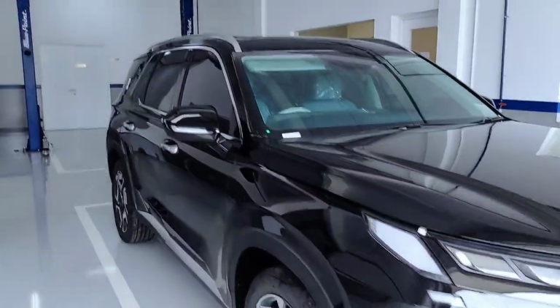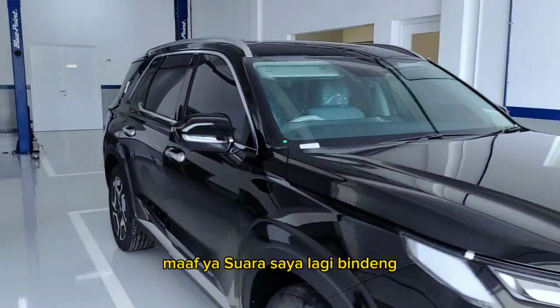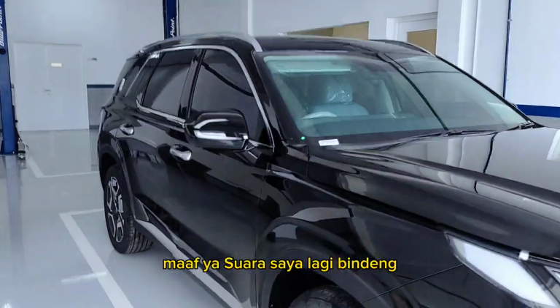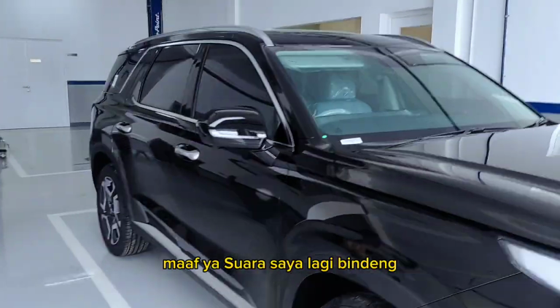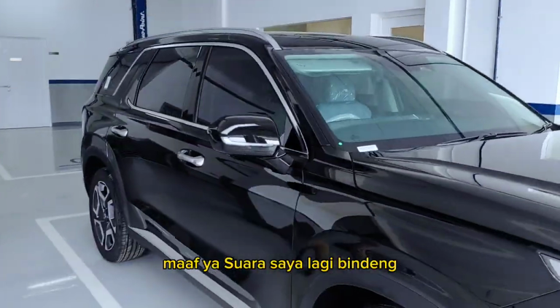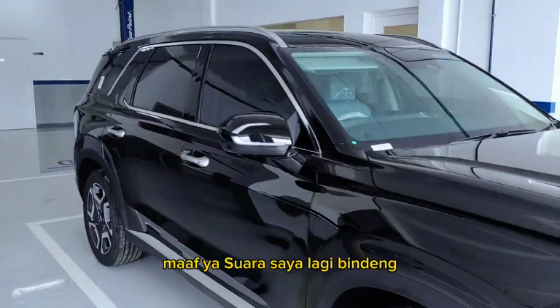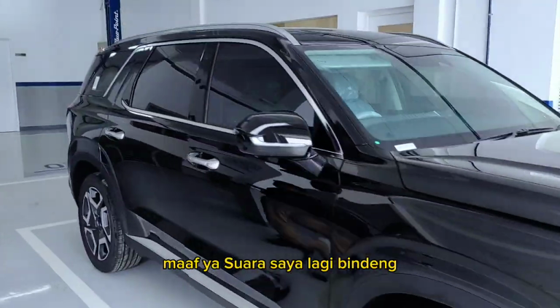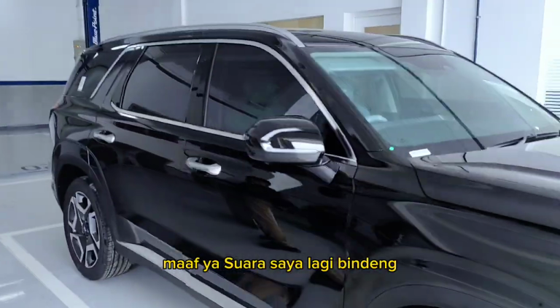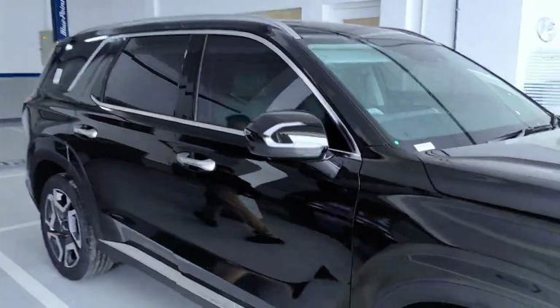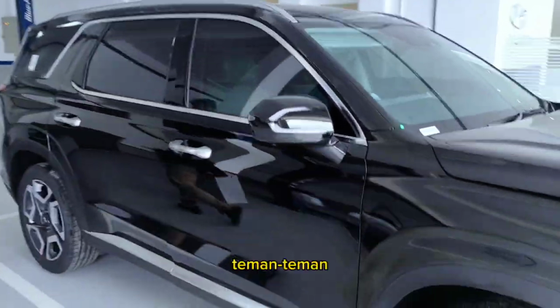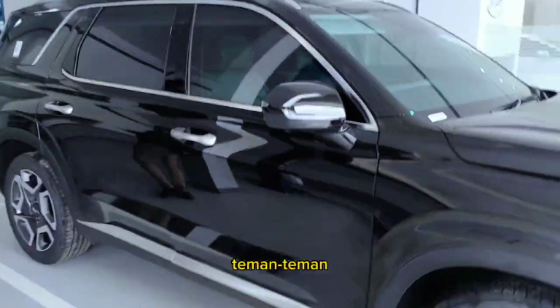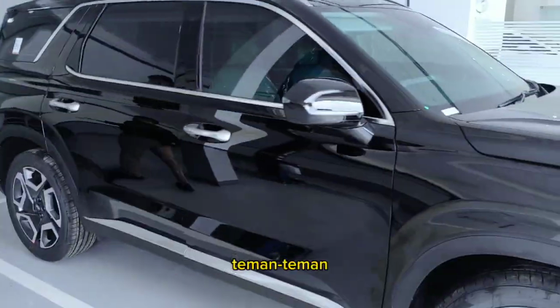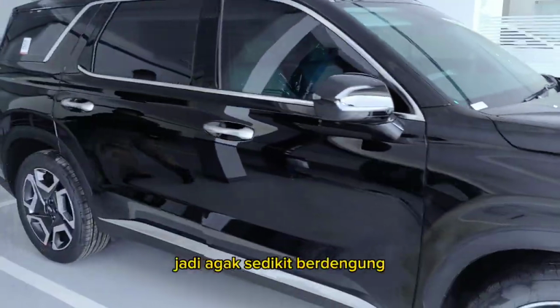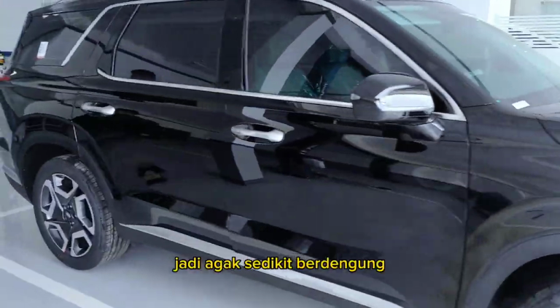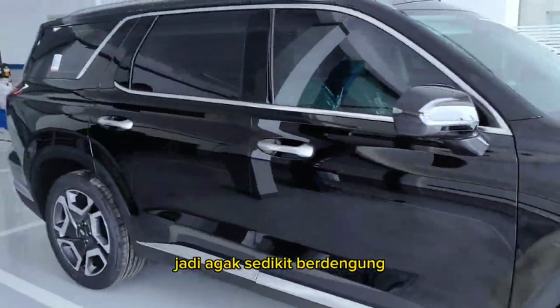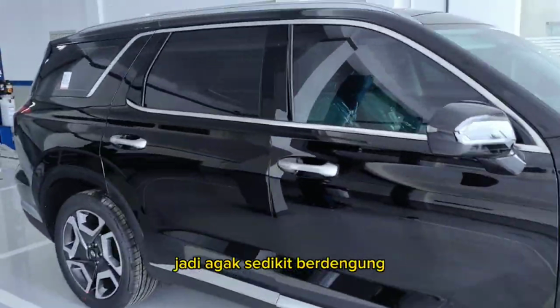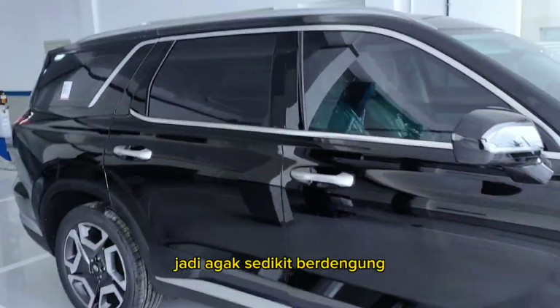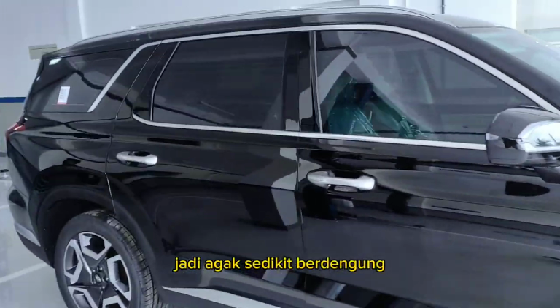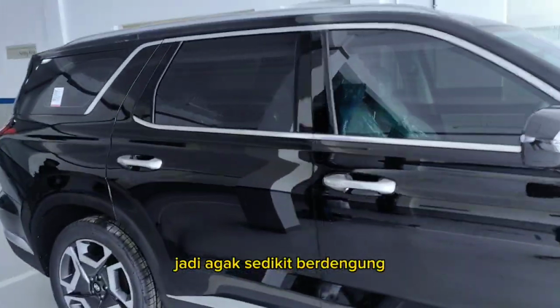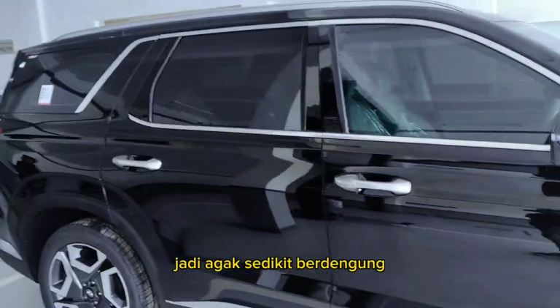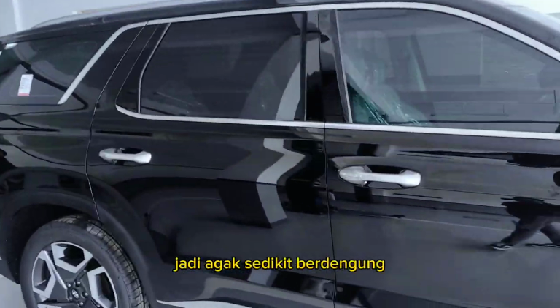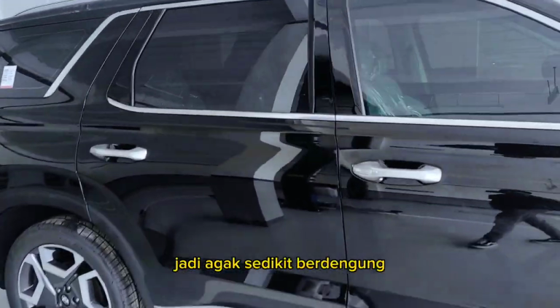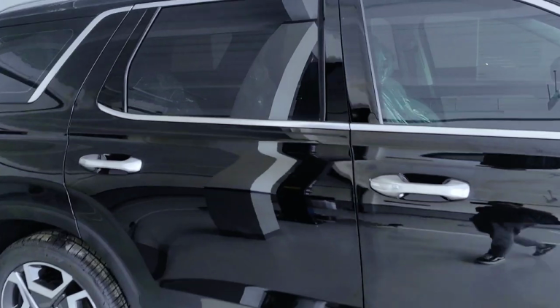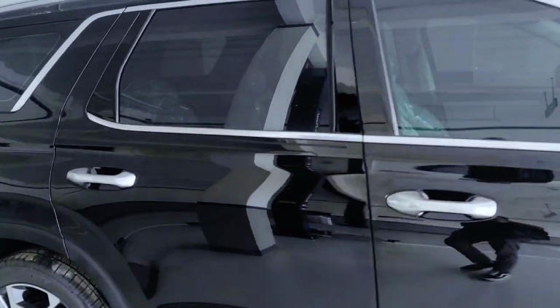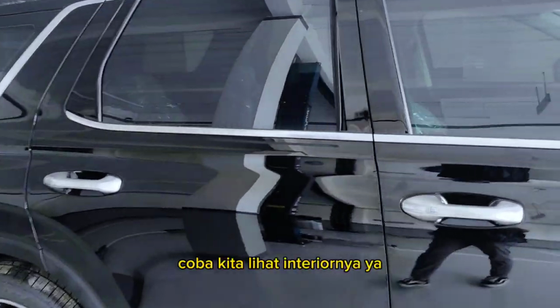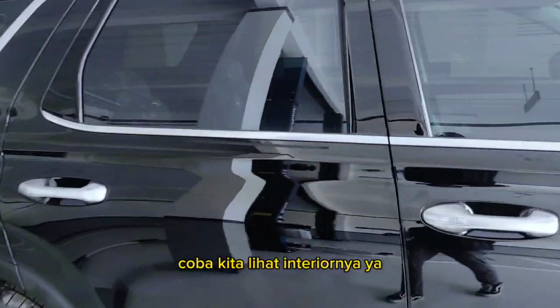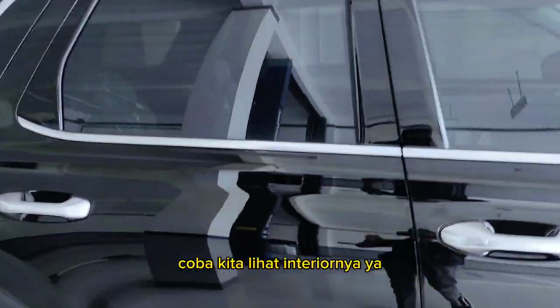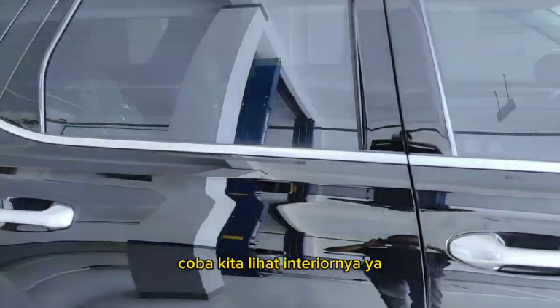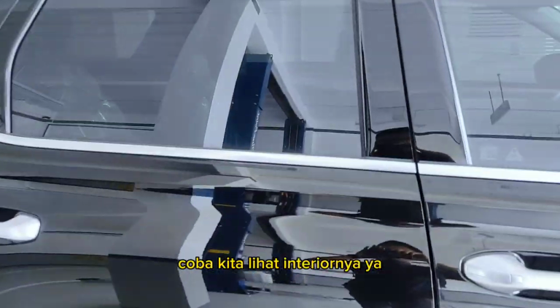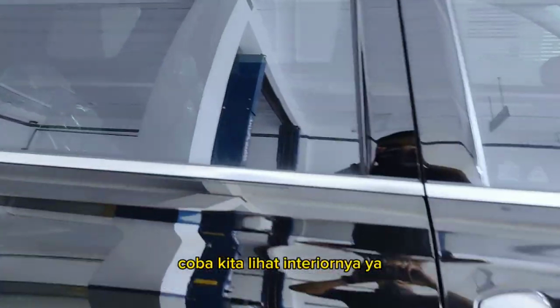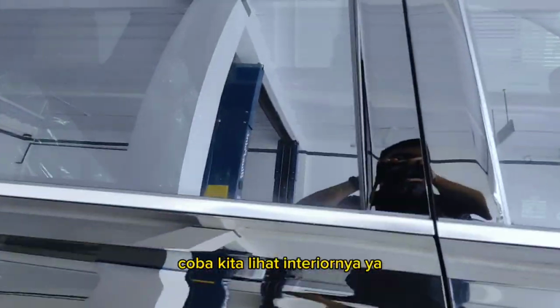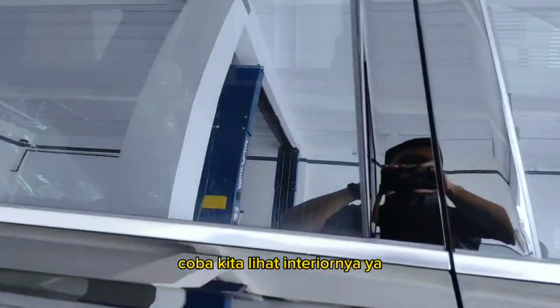Sorry, my voice is a bit congested right now, so it sounds a little off. Let's take a look at the interior.